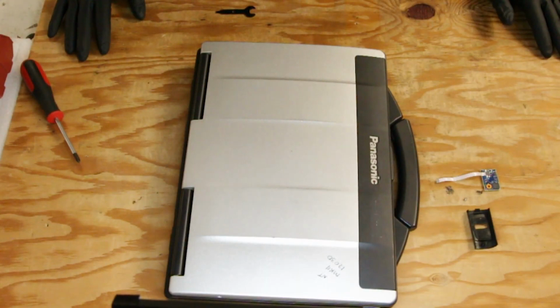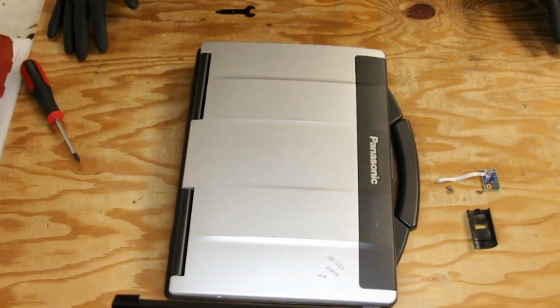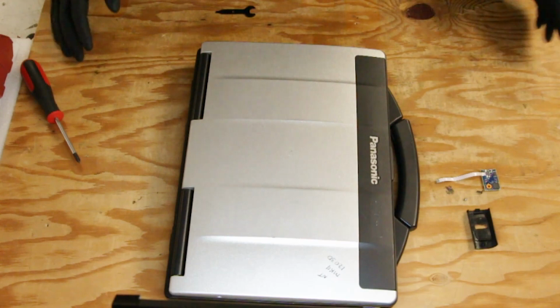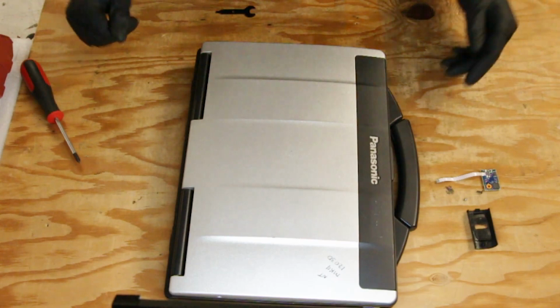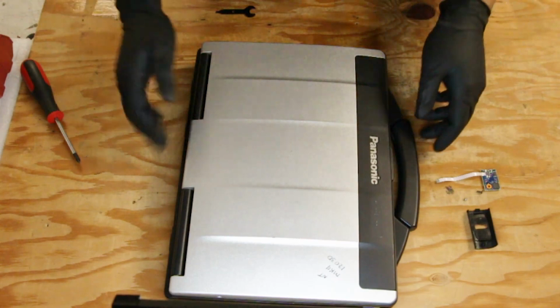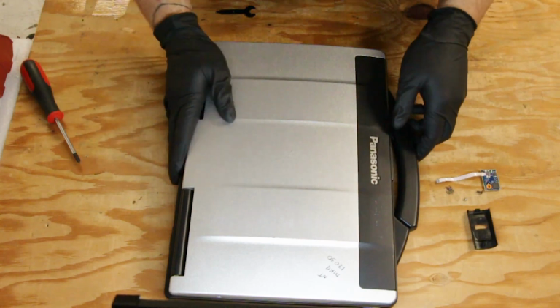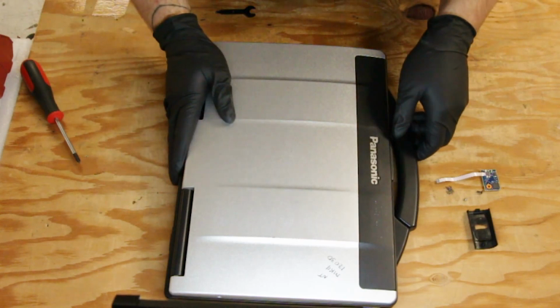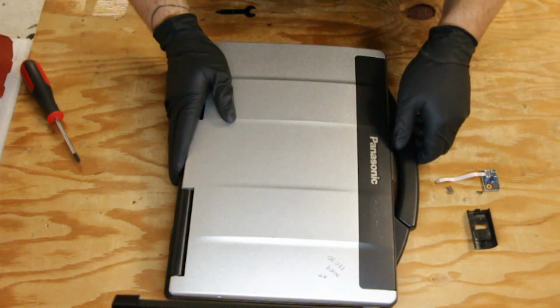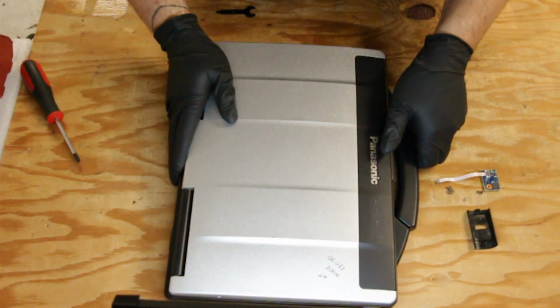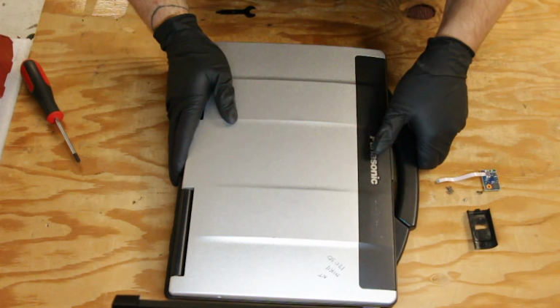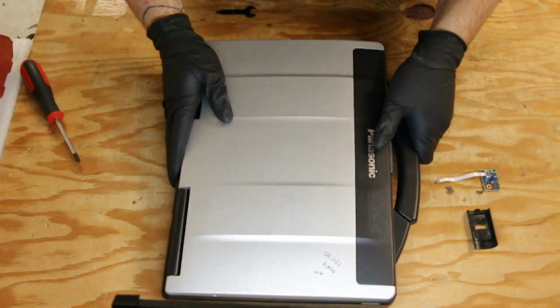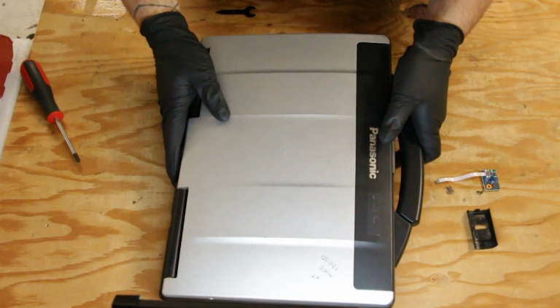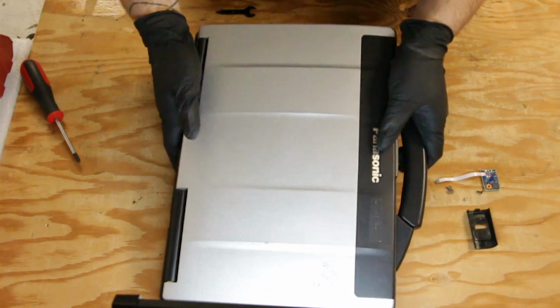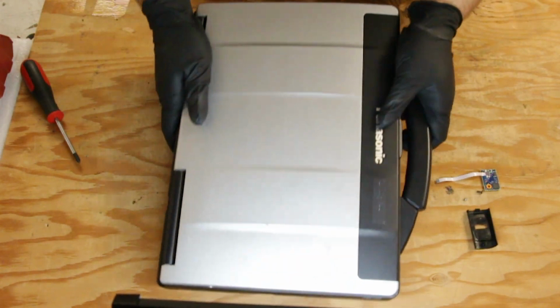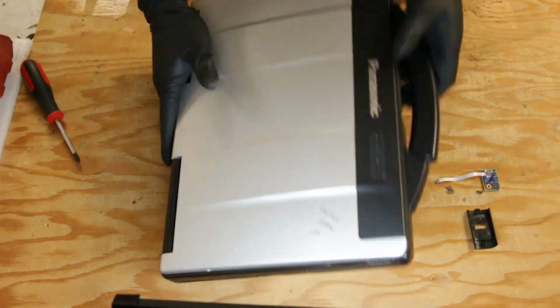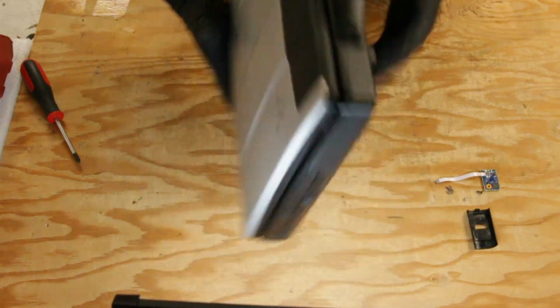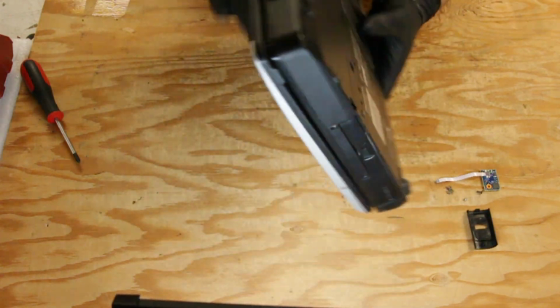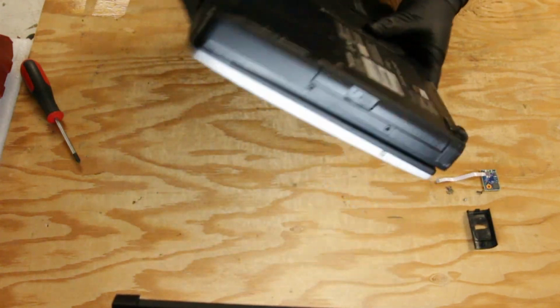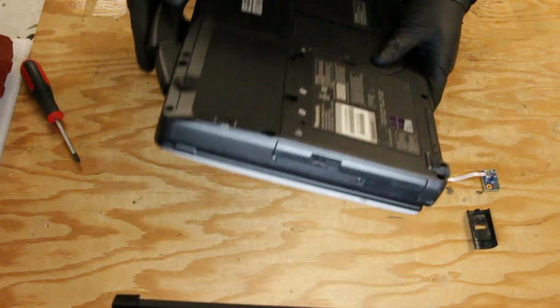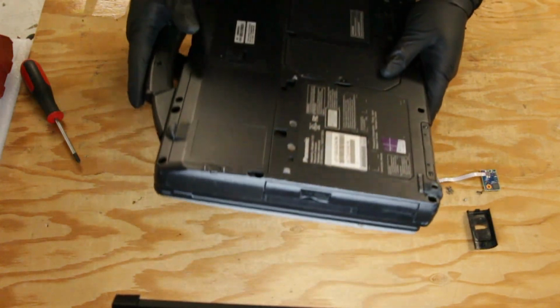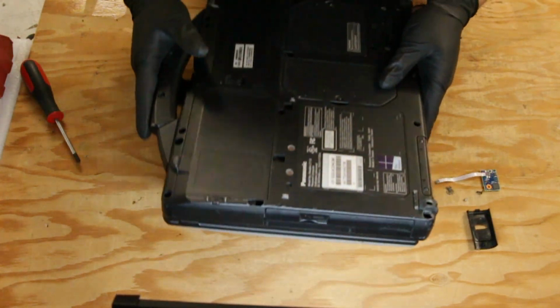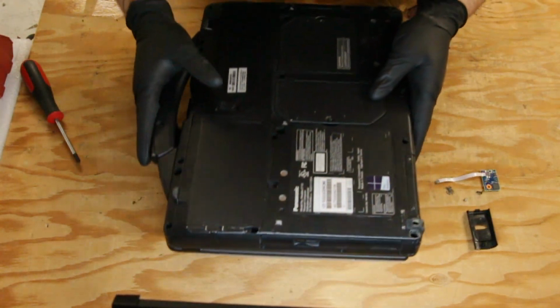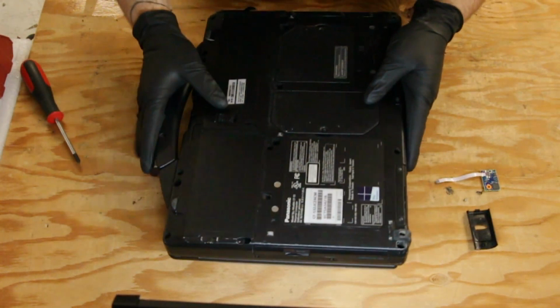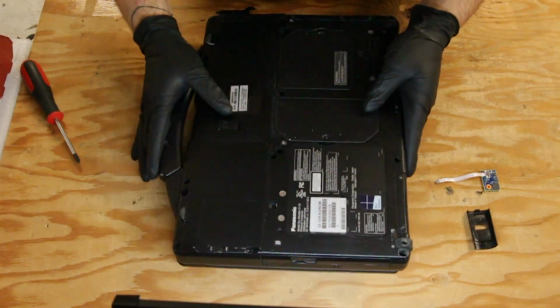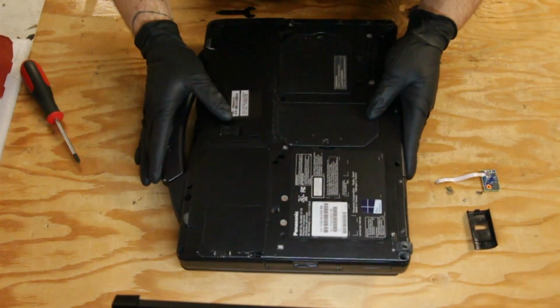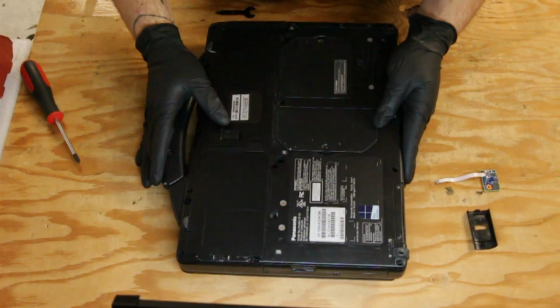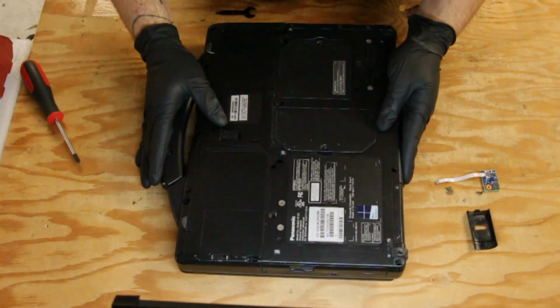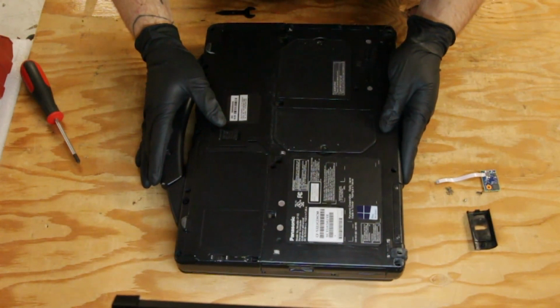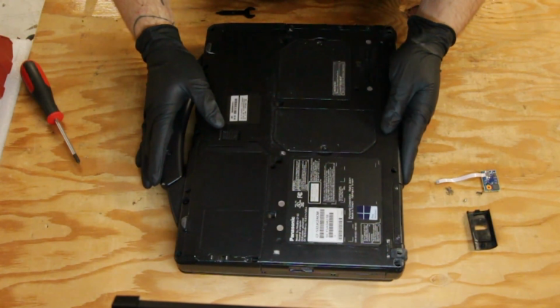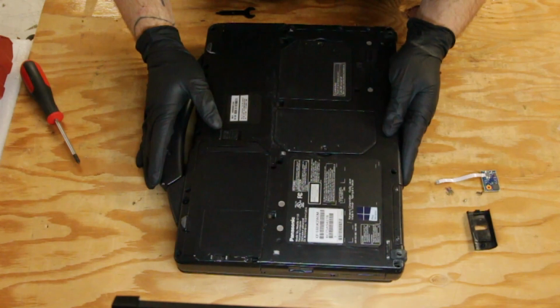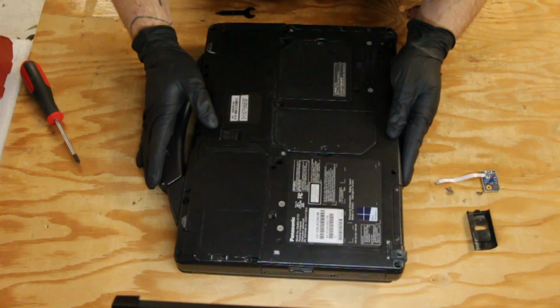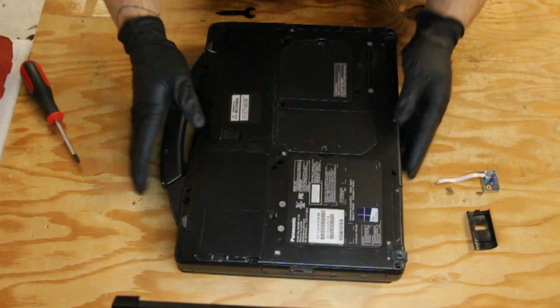Hi, this is Bob Johnson's Computer Stuff and today we'll be adding a fingerprint reader to your Panasonic Toughbook CF-53.